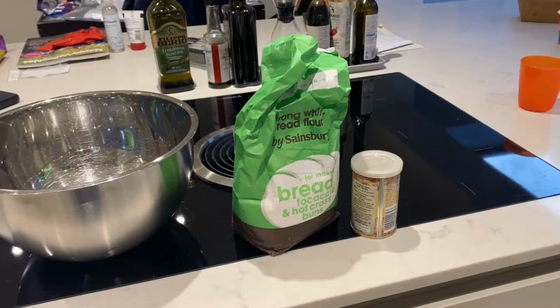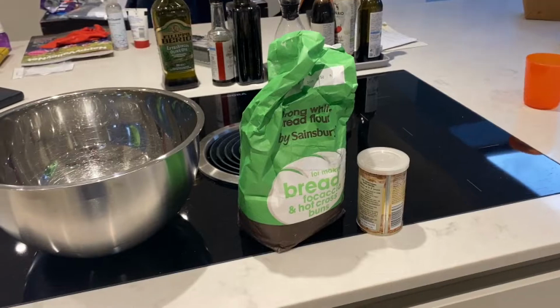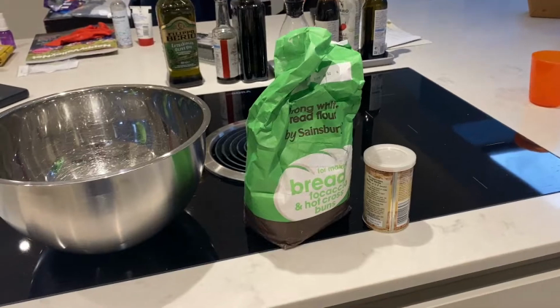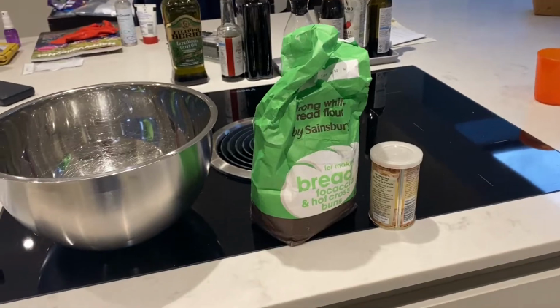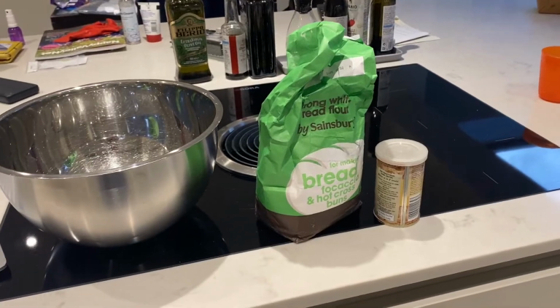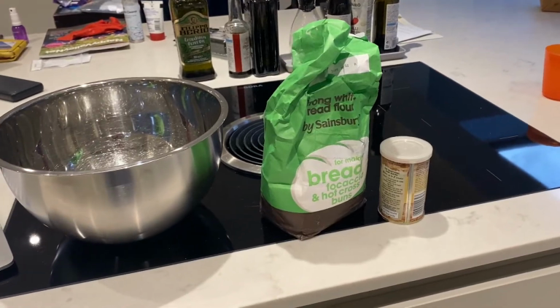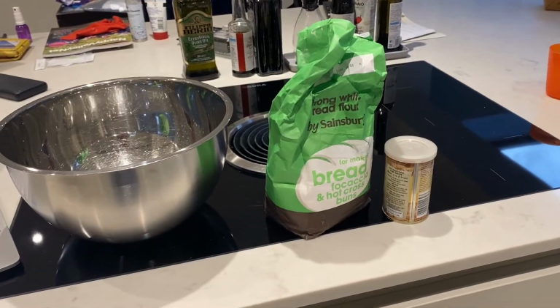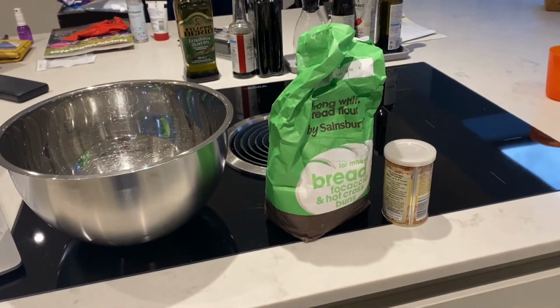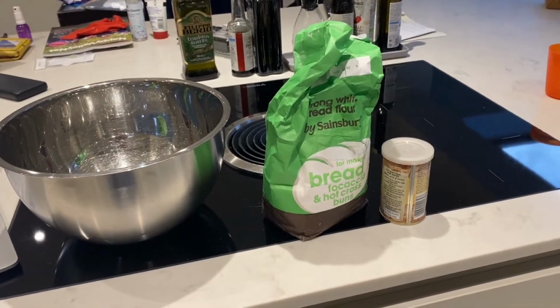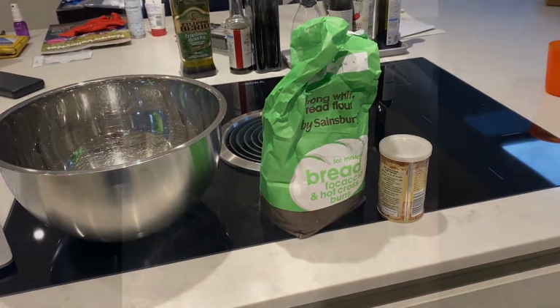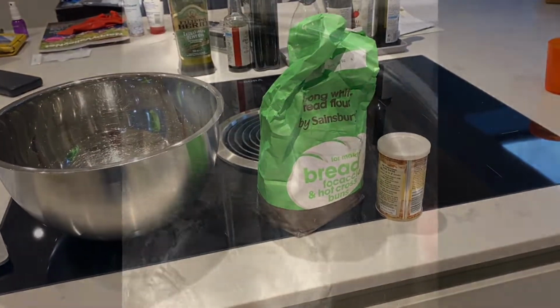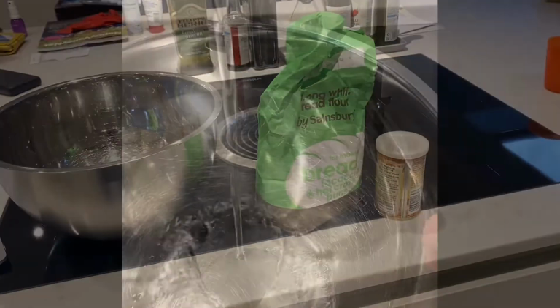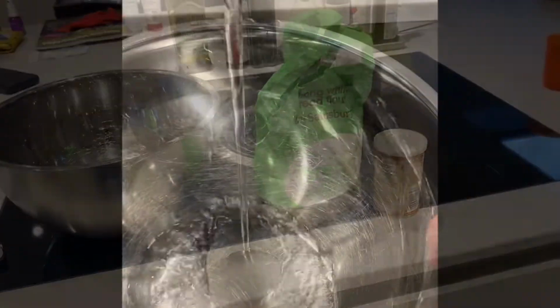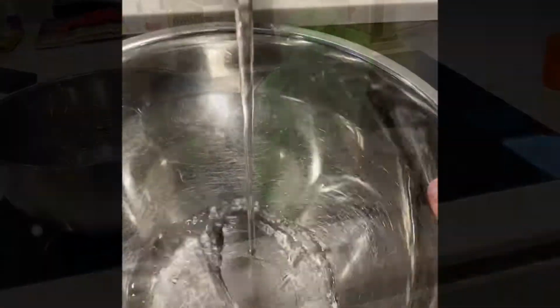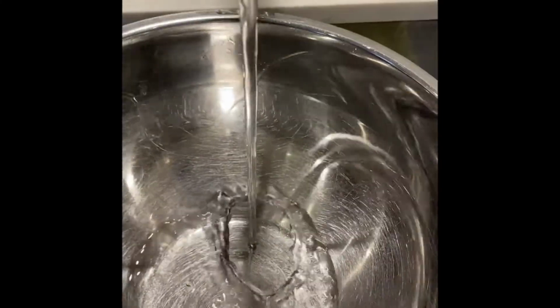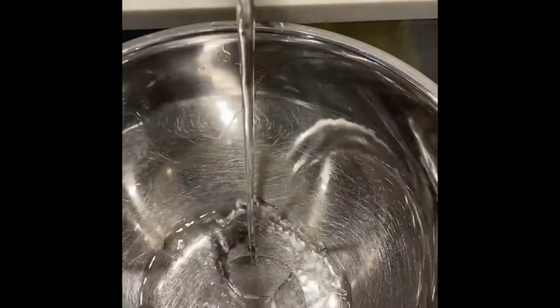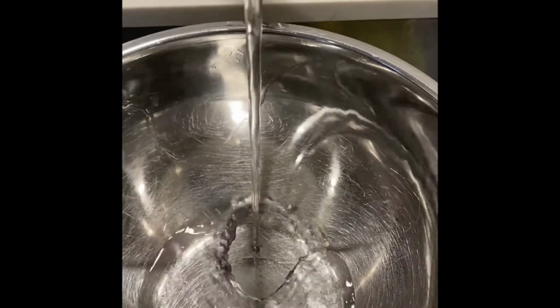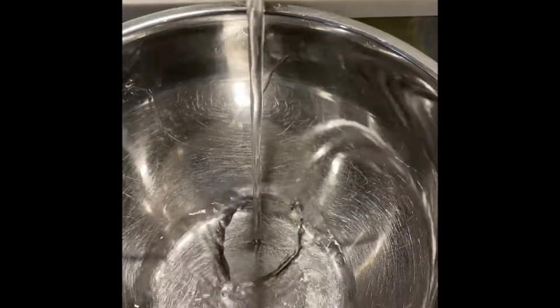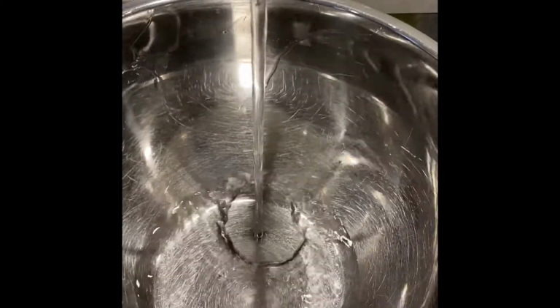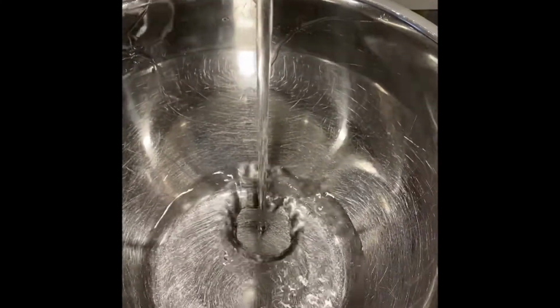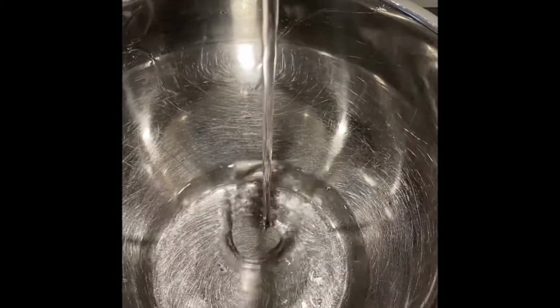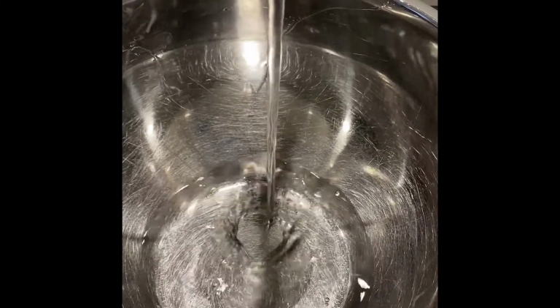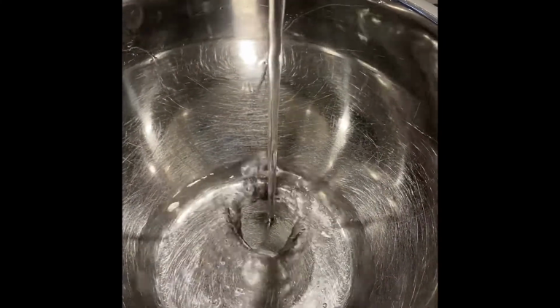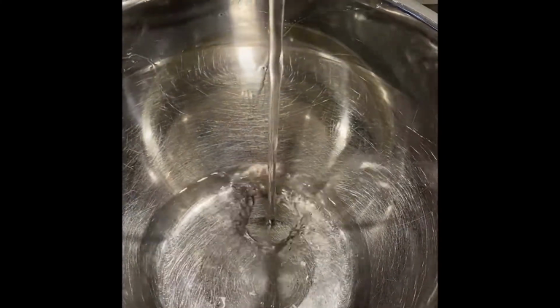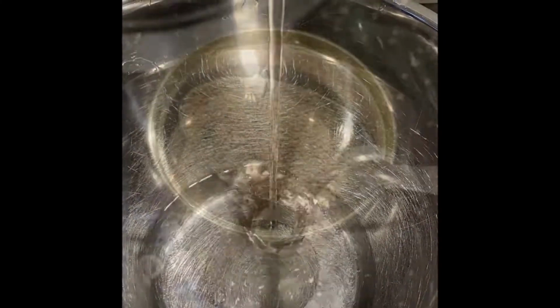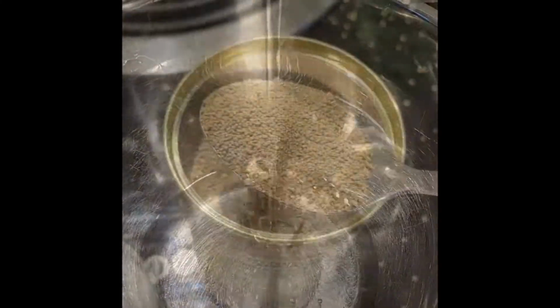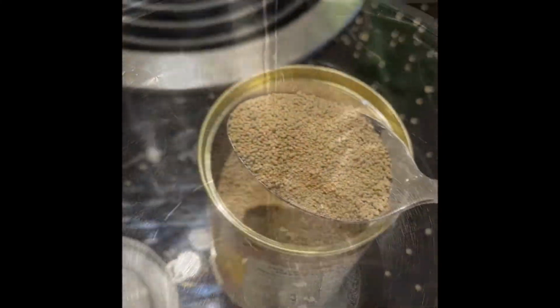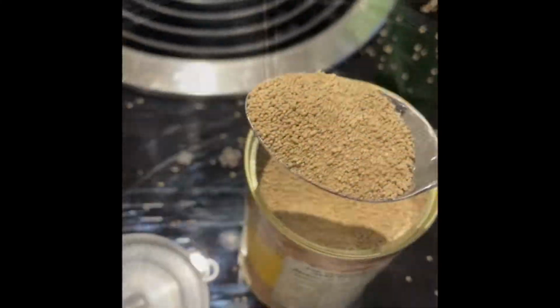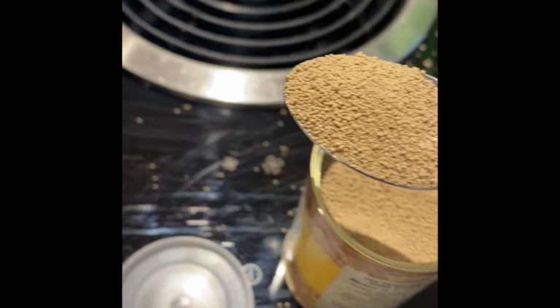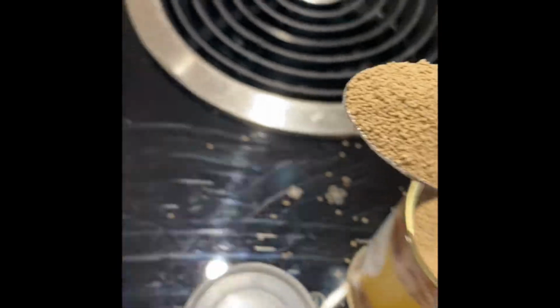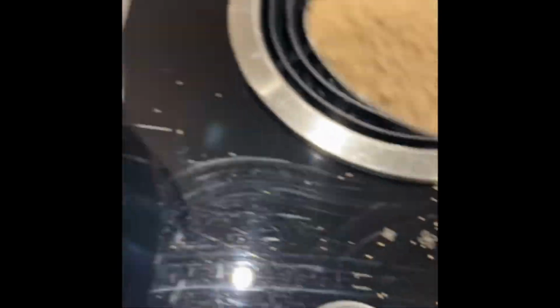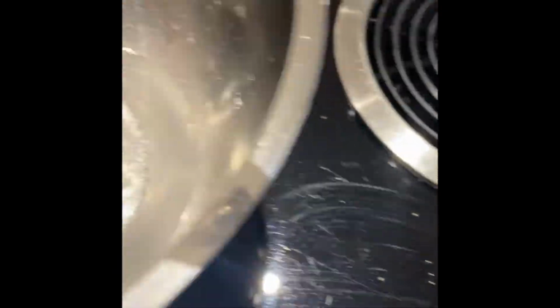Hello there guys, welcome back to another video. Today we're going to be learning how to make a calzone, but with the lasagna, the bolognese.